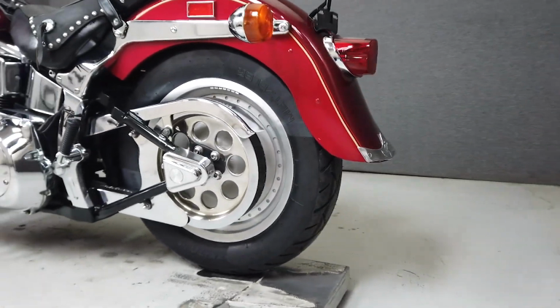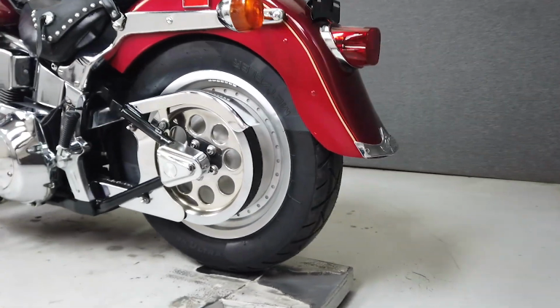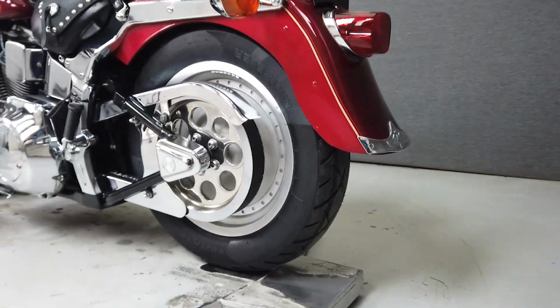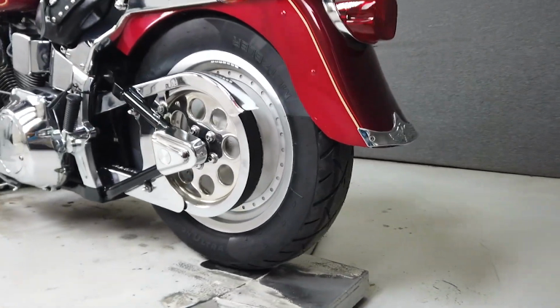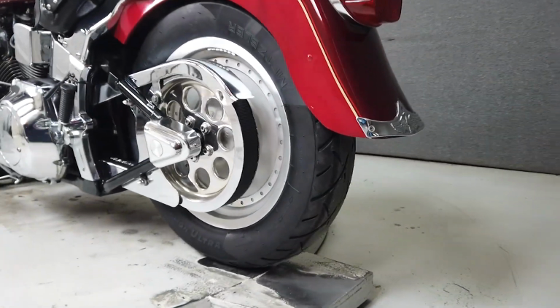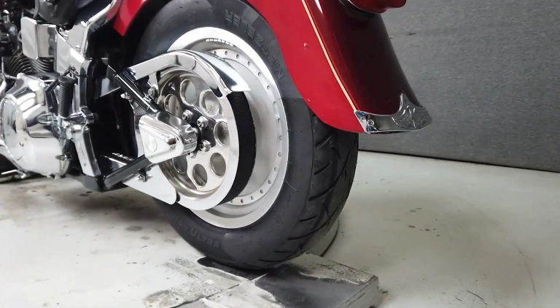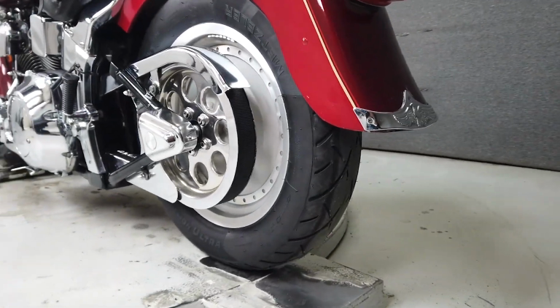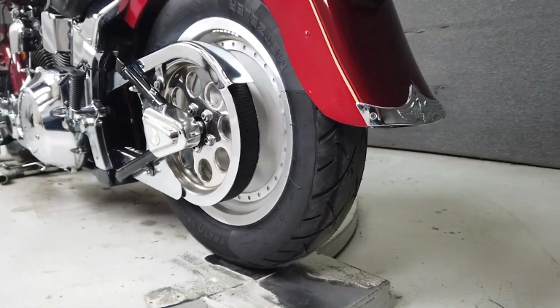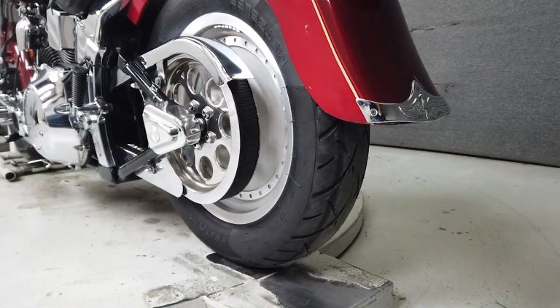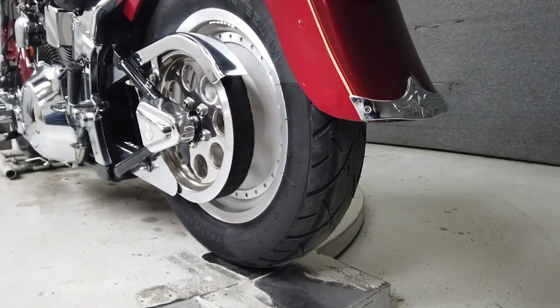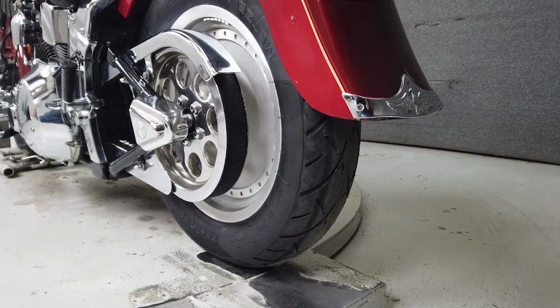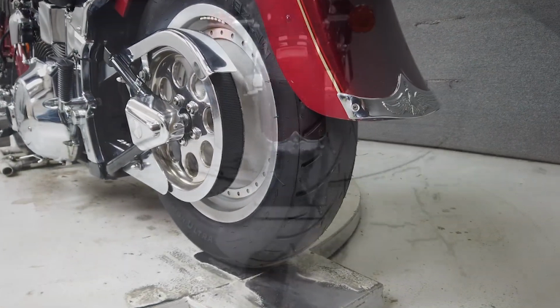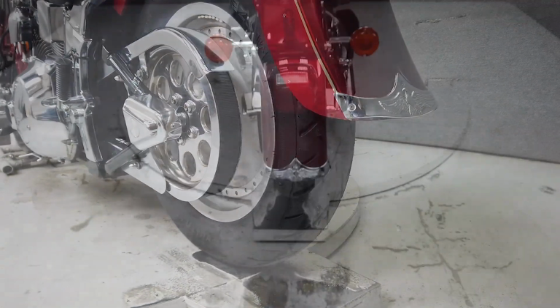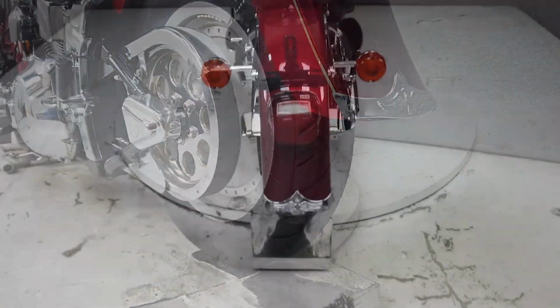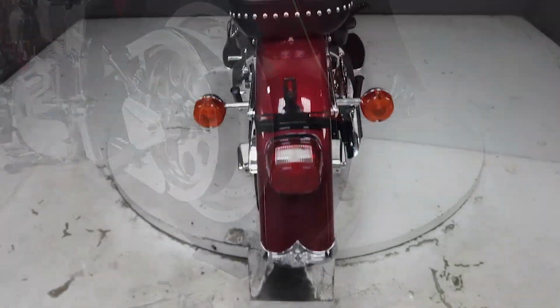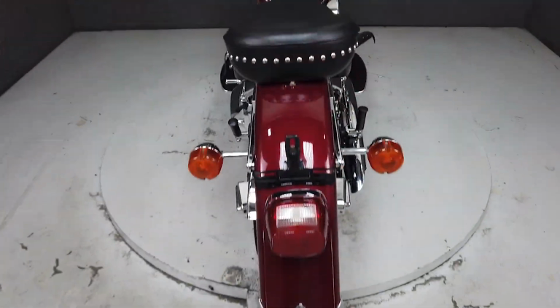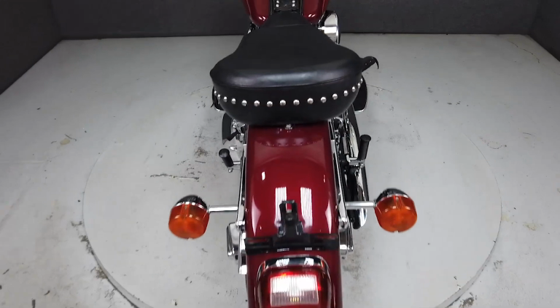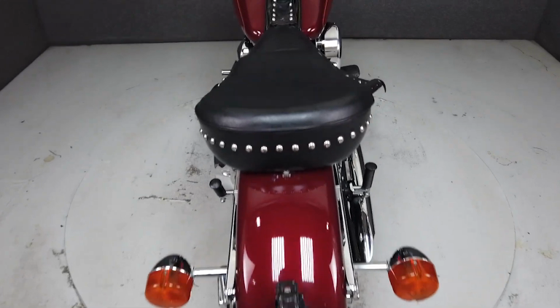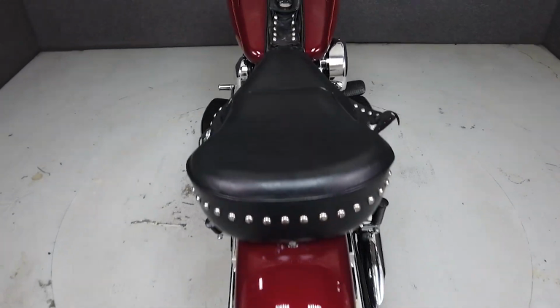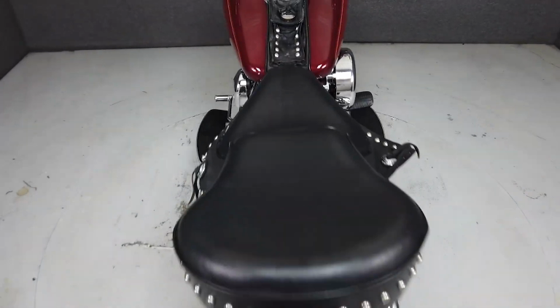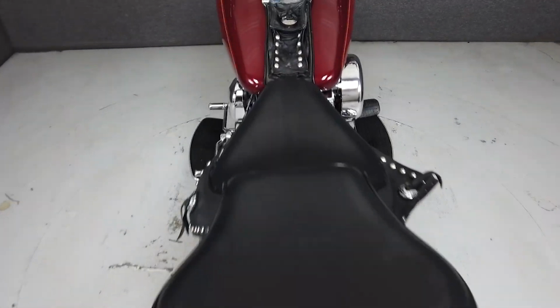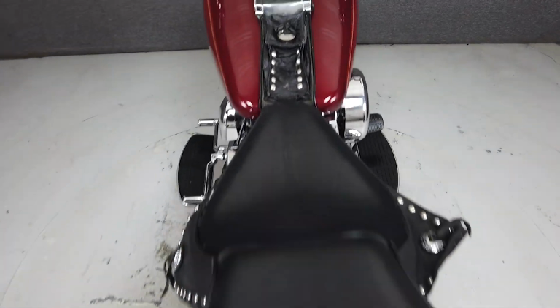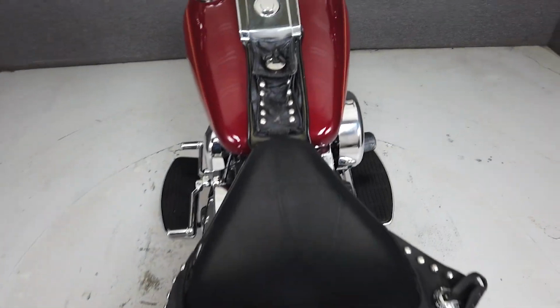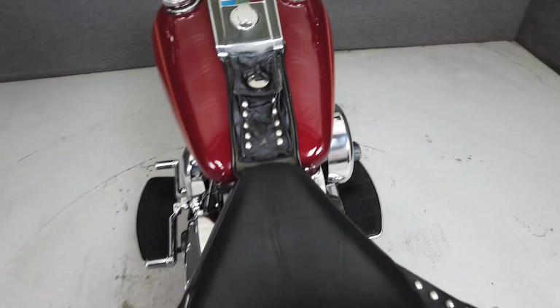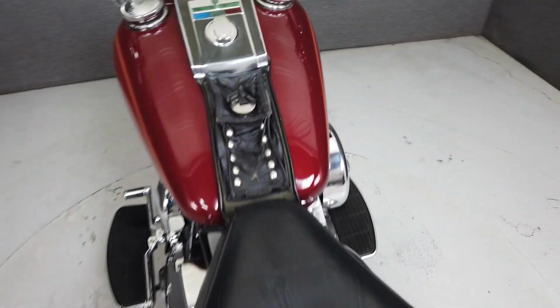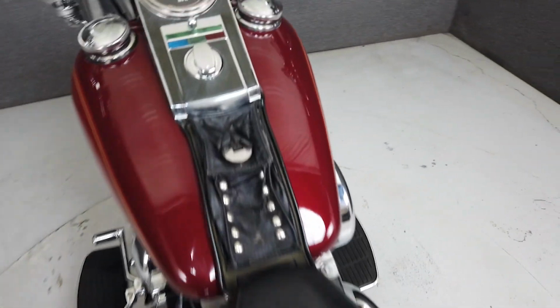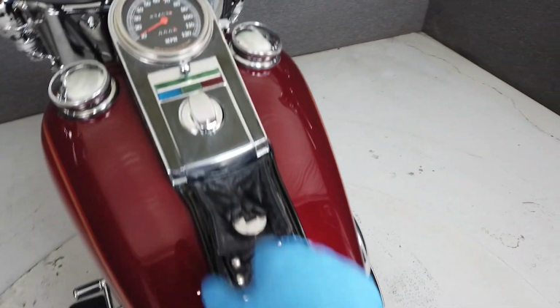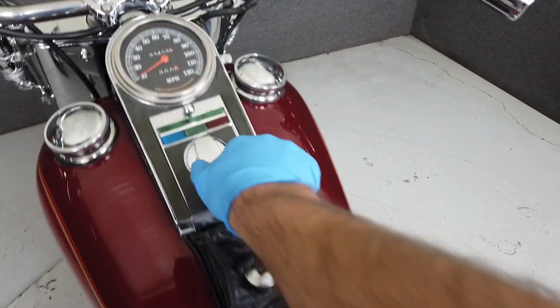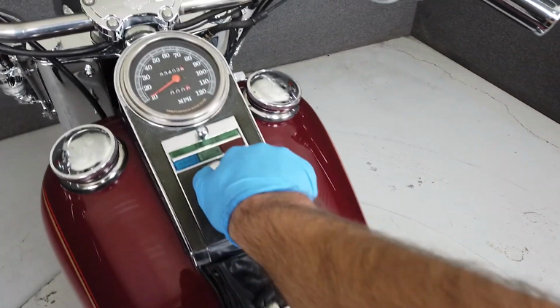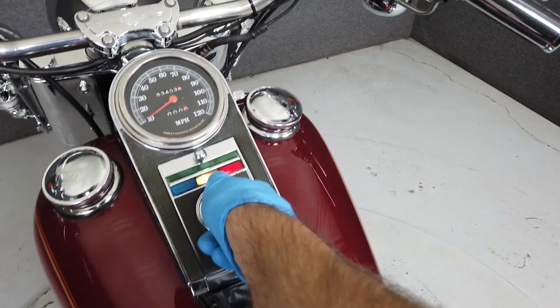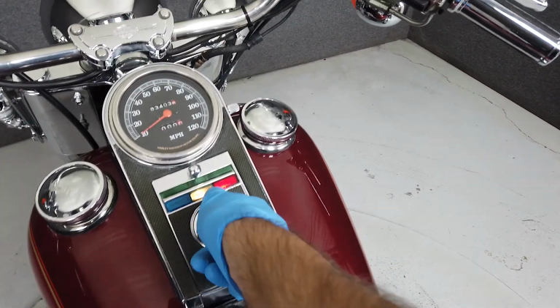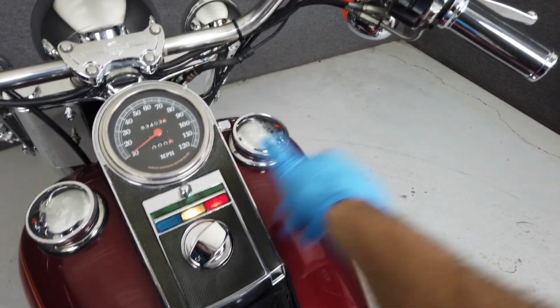Our technician noted some minor weeping from the base gaskets, an inner and outer primary, as well as transmission cover gaskets.